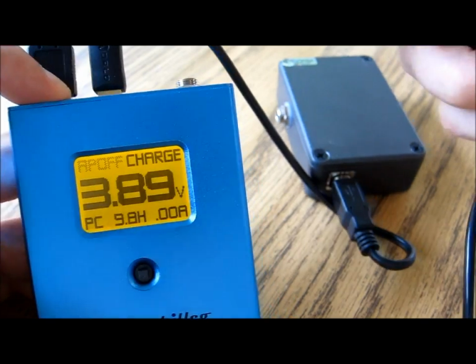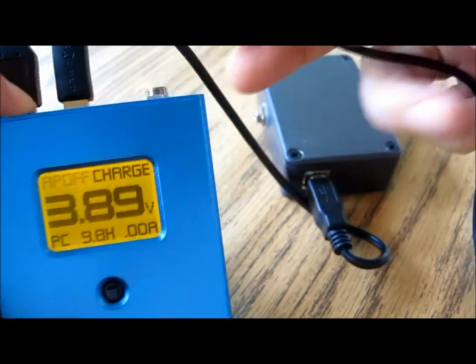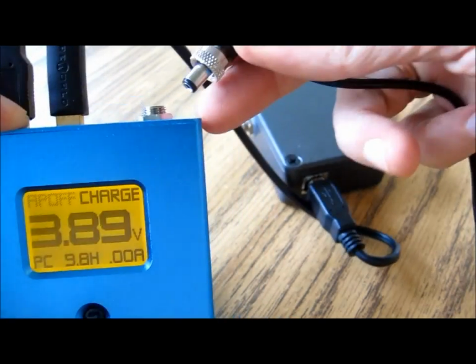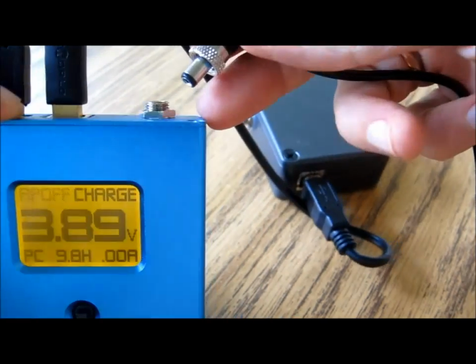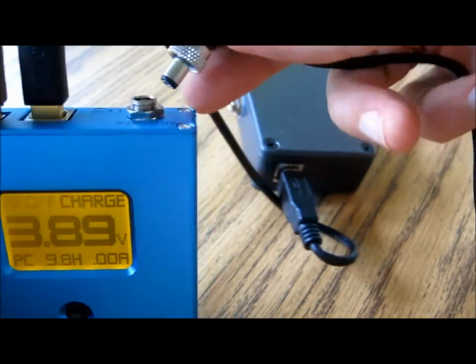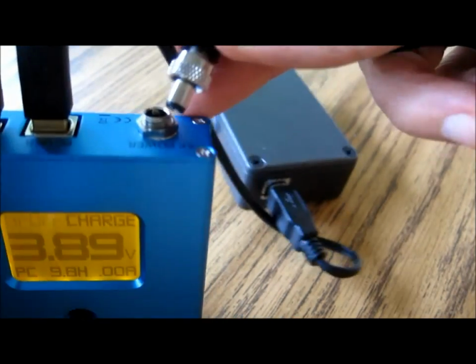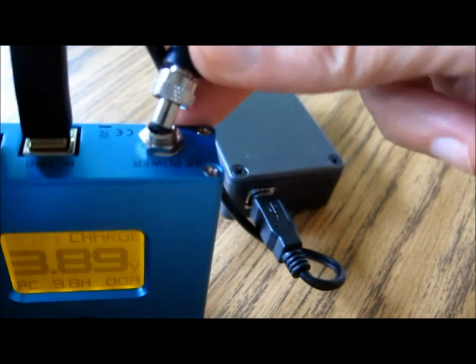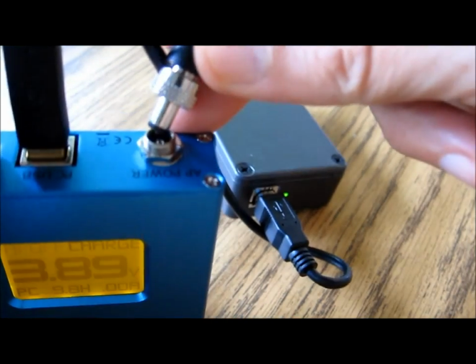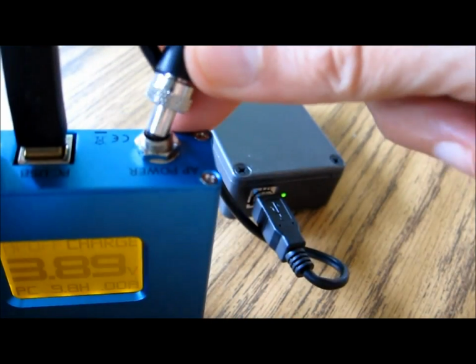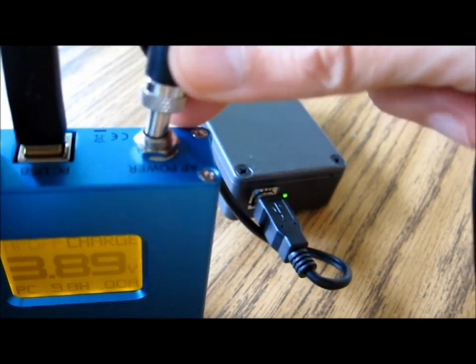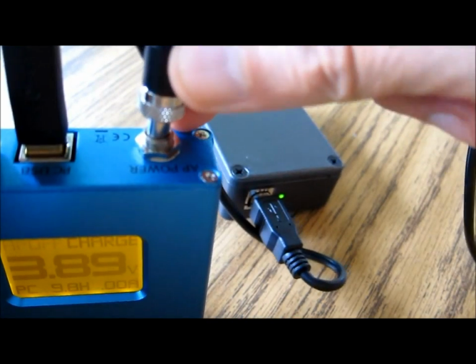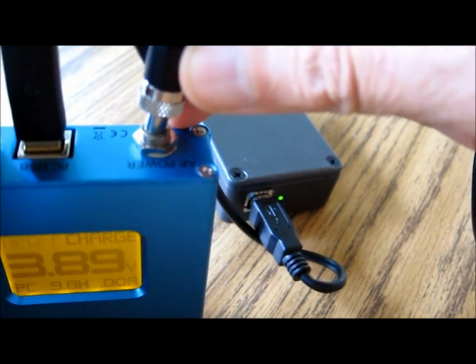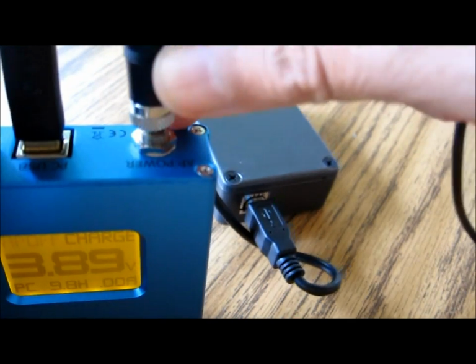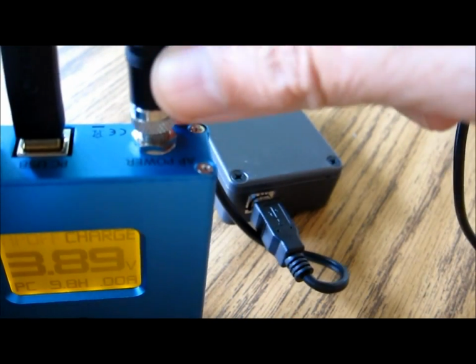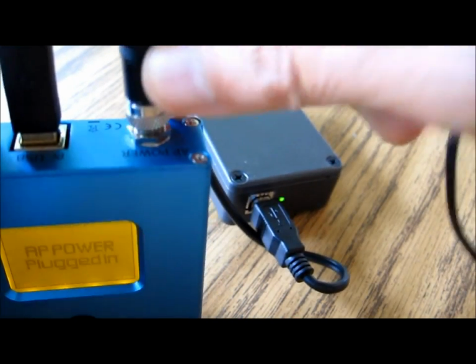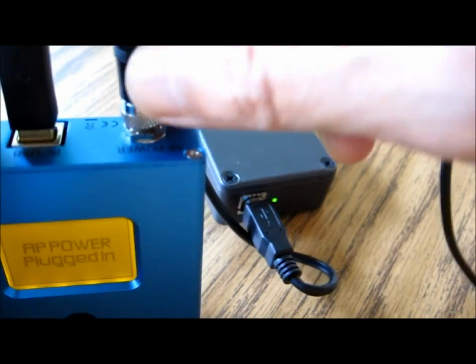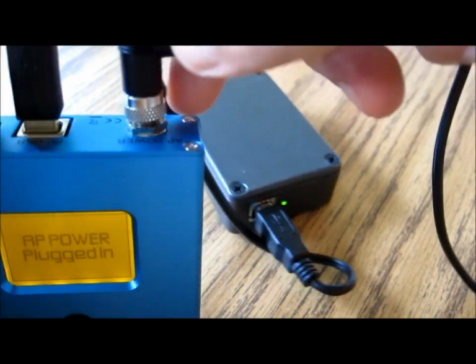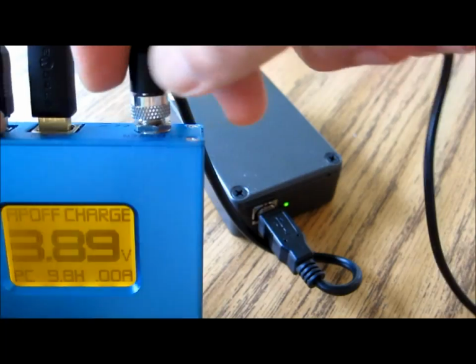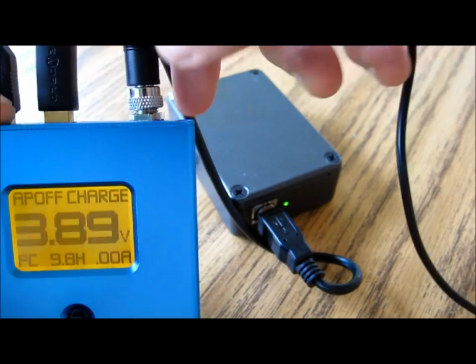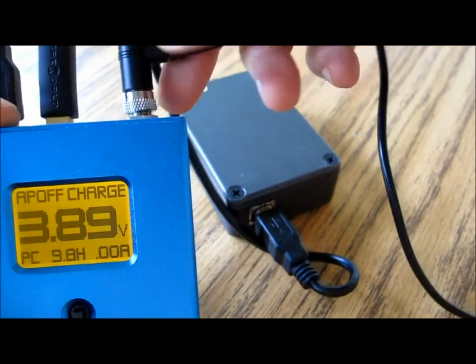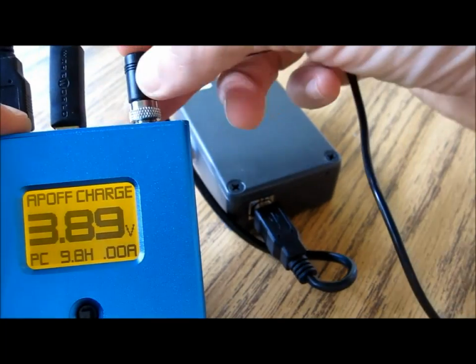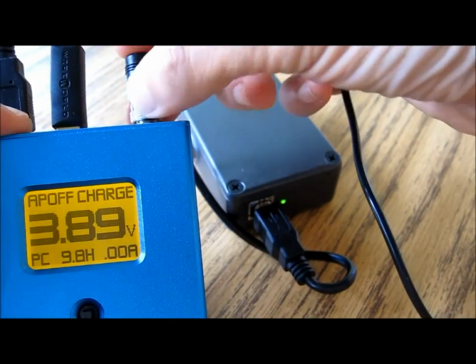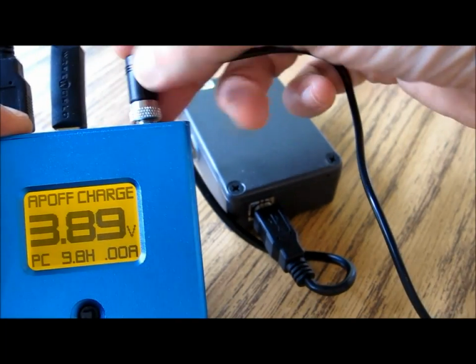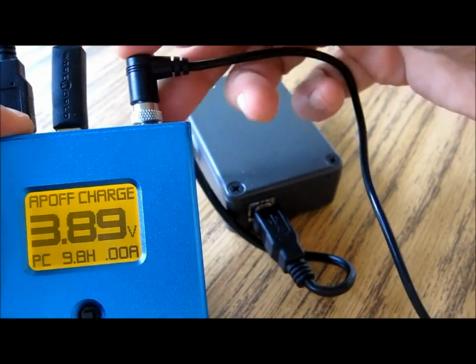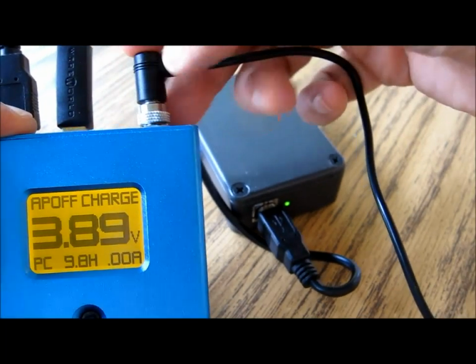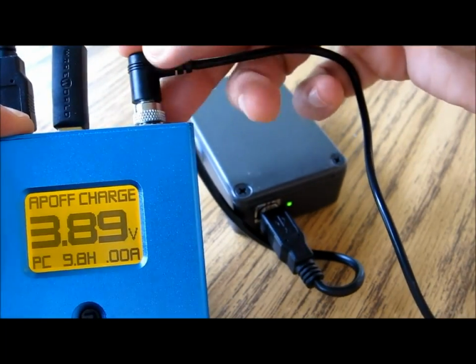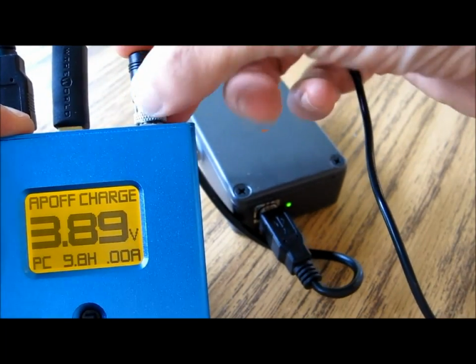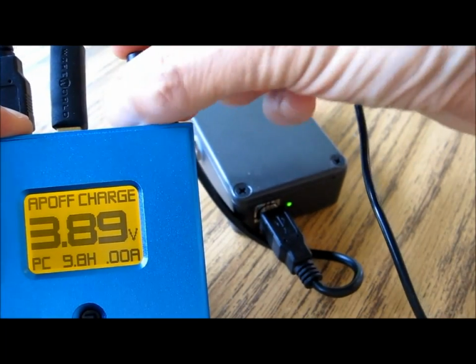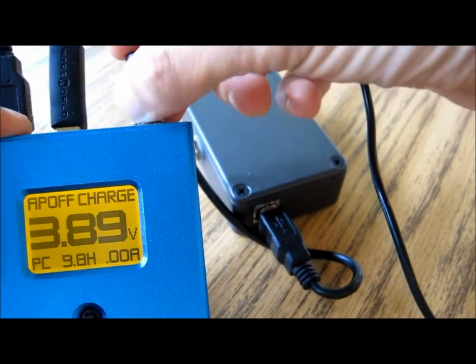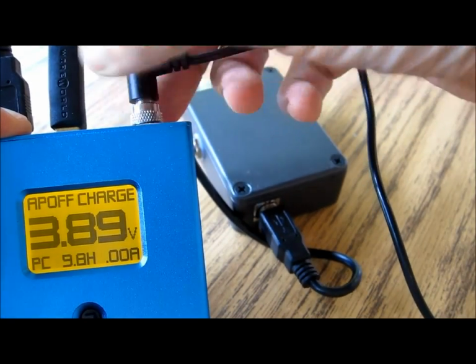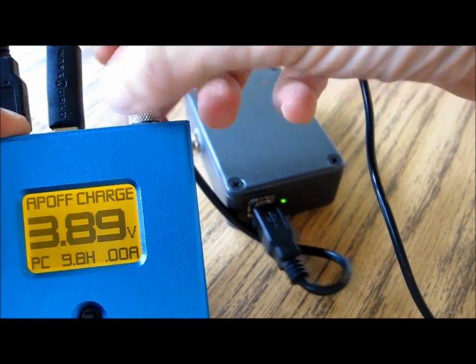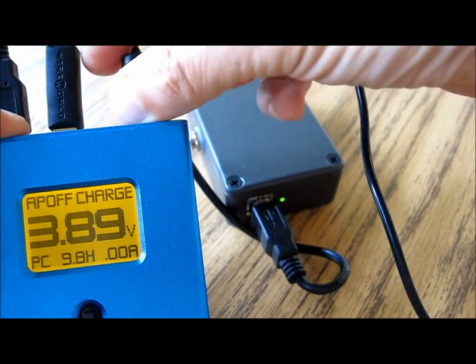The final step is to connect up the power cable from the Pure Power — push it all the way in and spin on the nut like that.